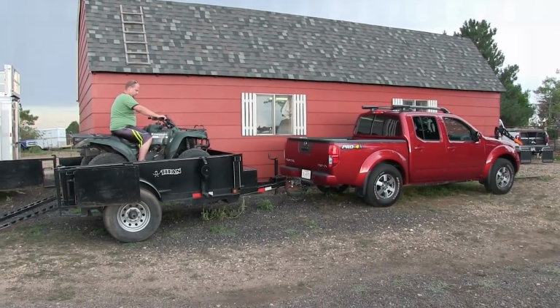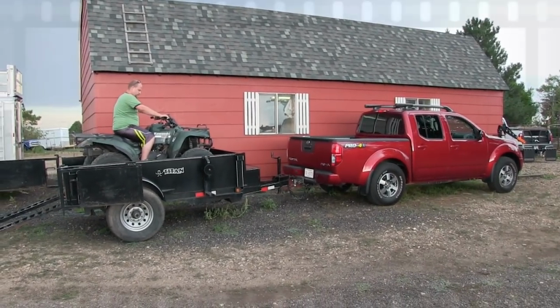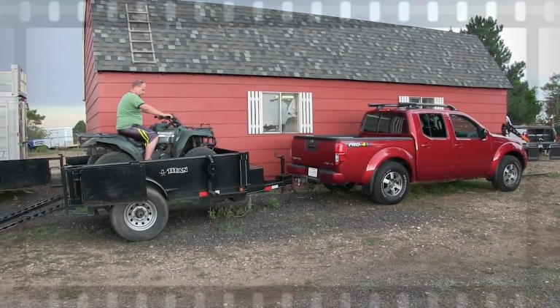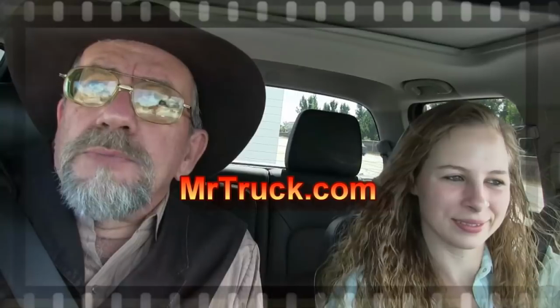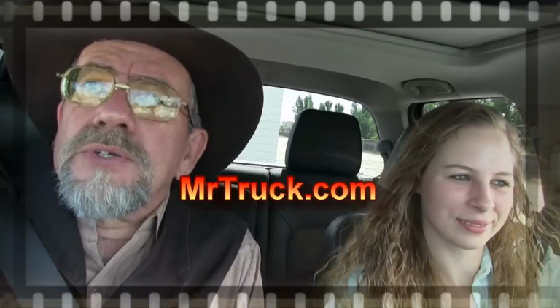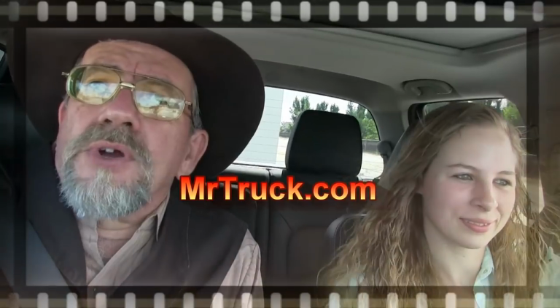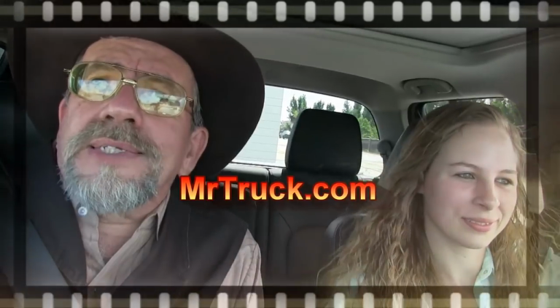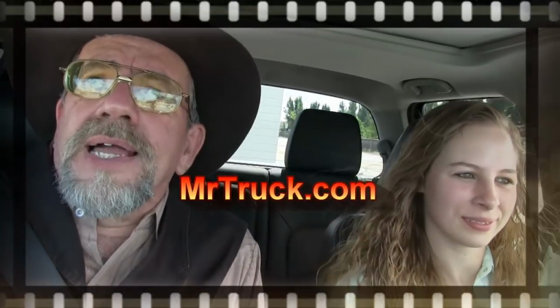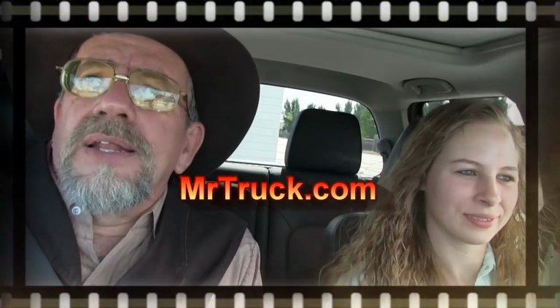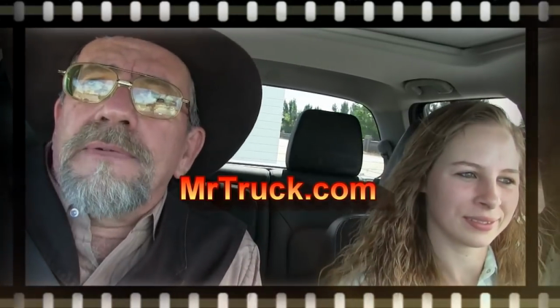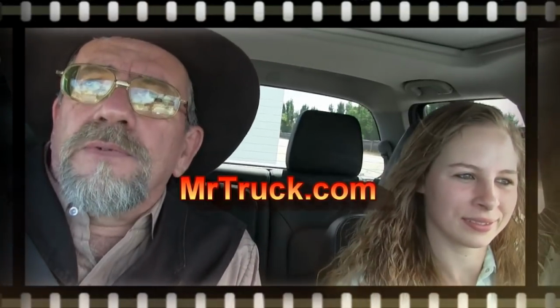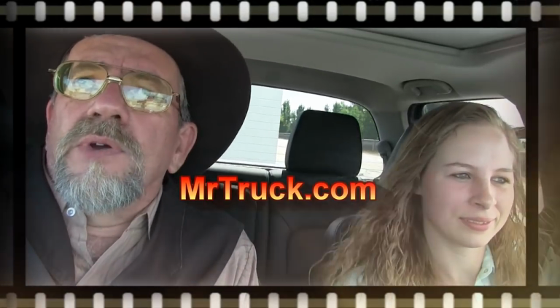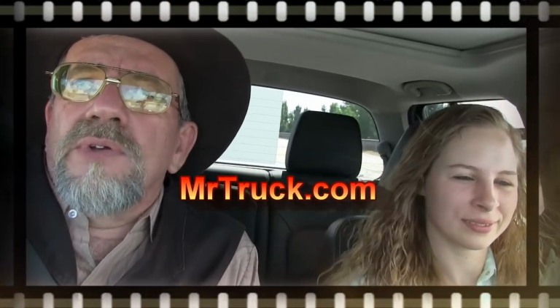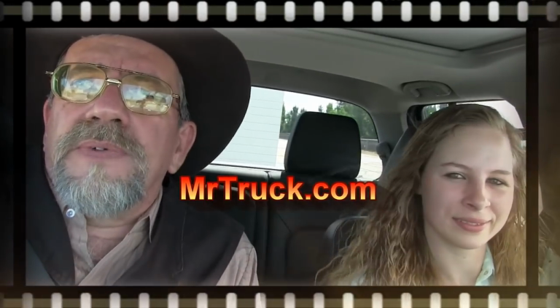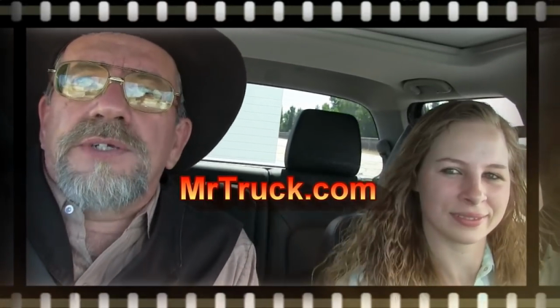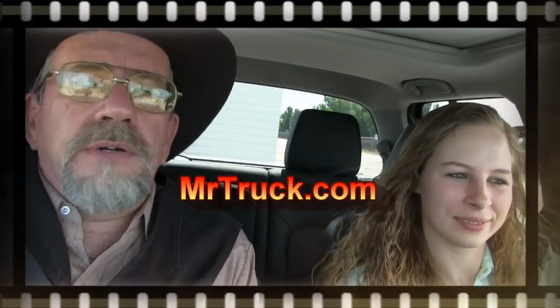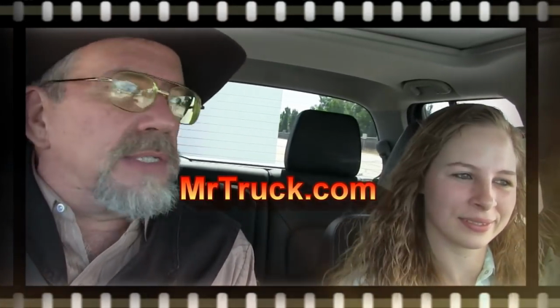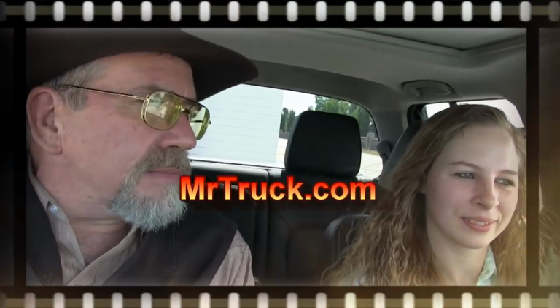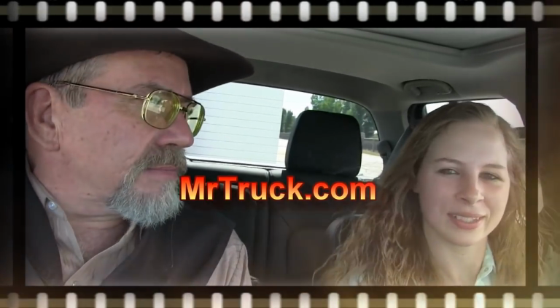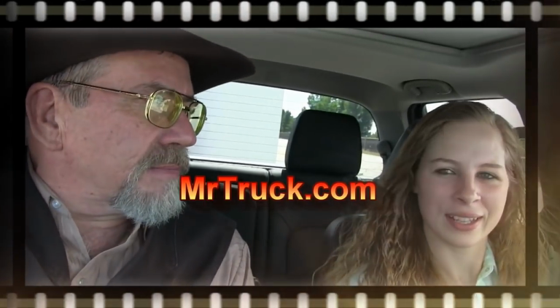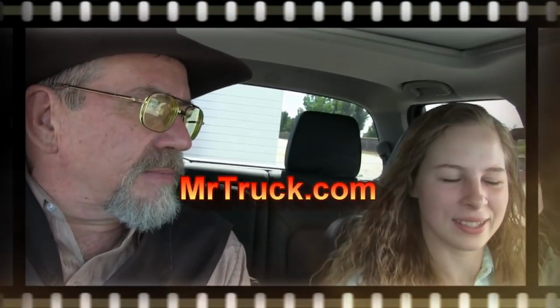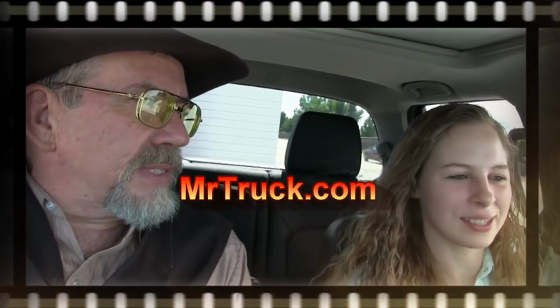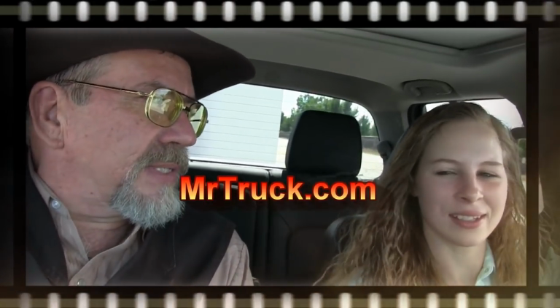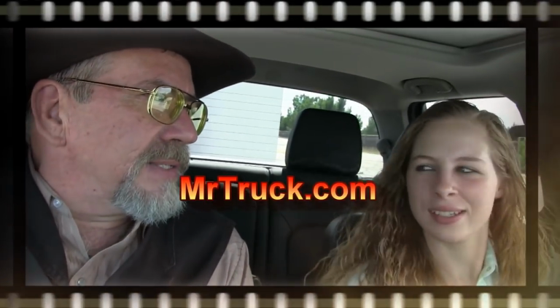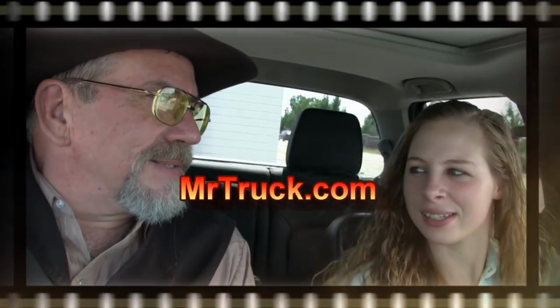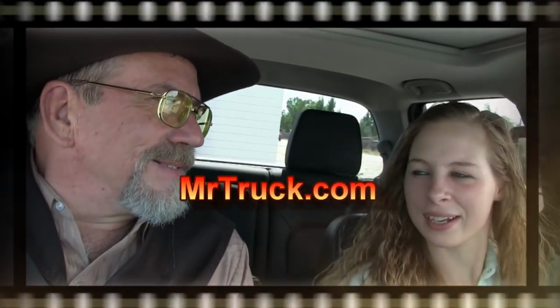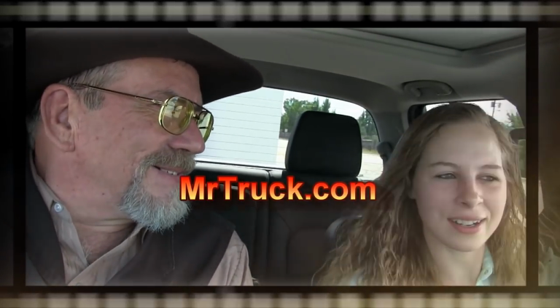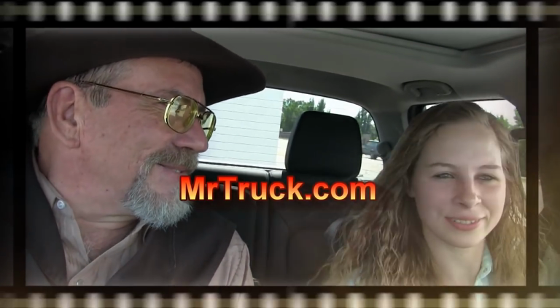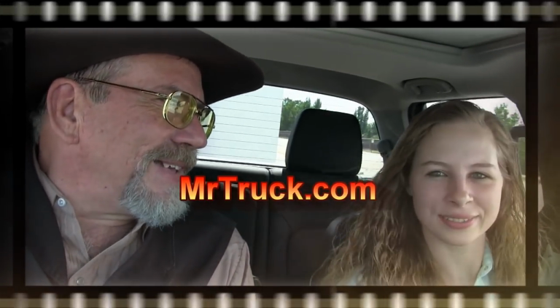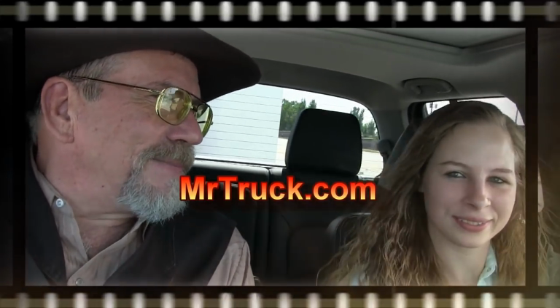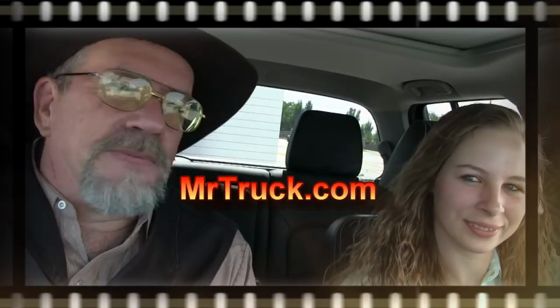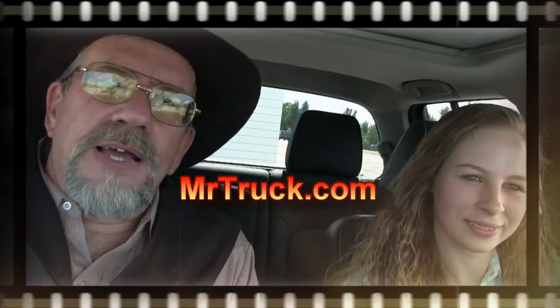This is Mr. Trucks signing off for another adventure. This is Kelsey signing off — having fun.